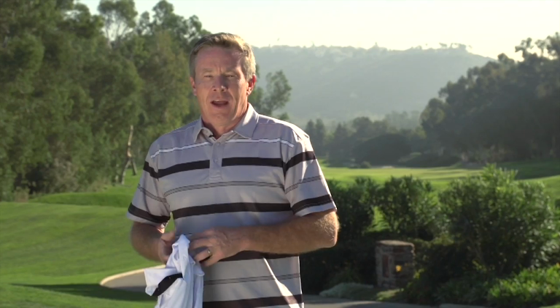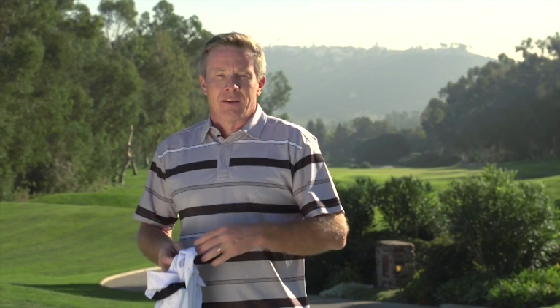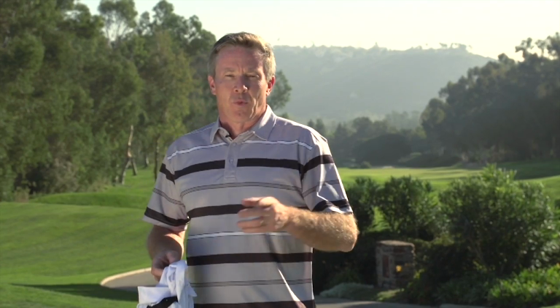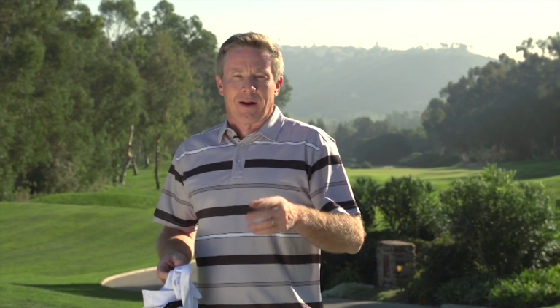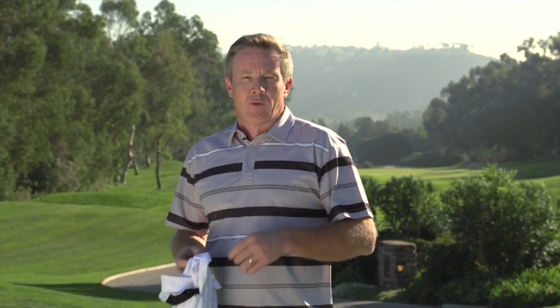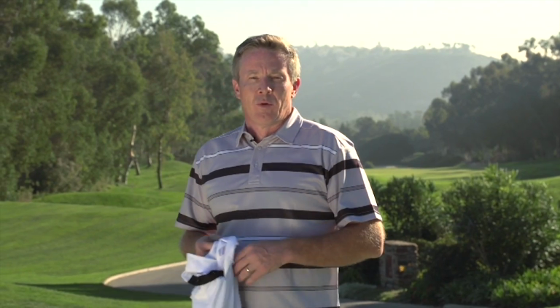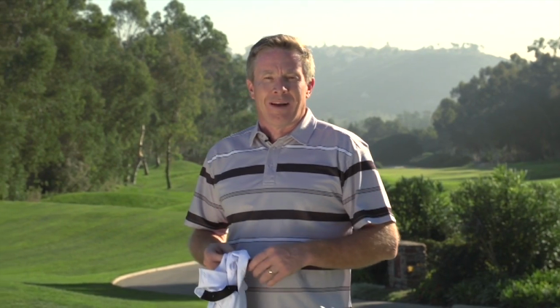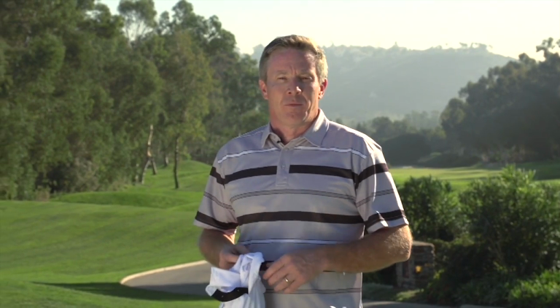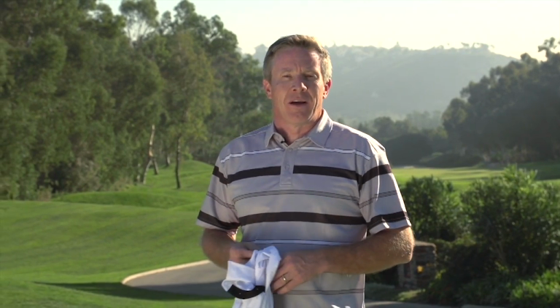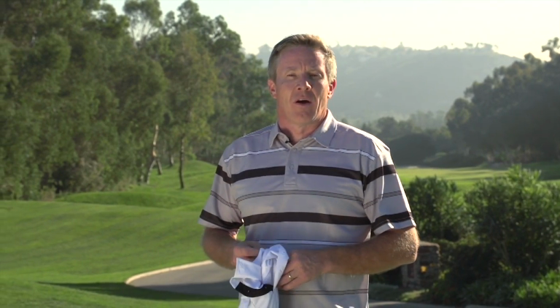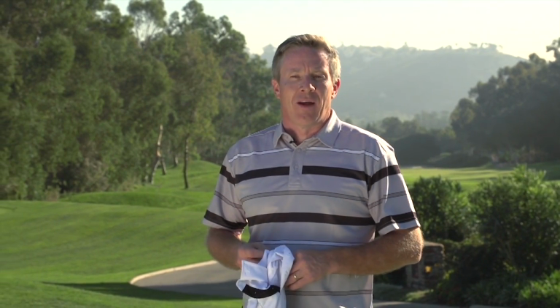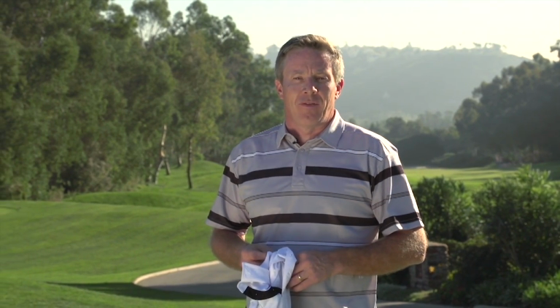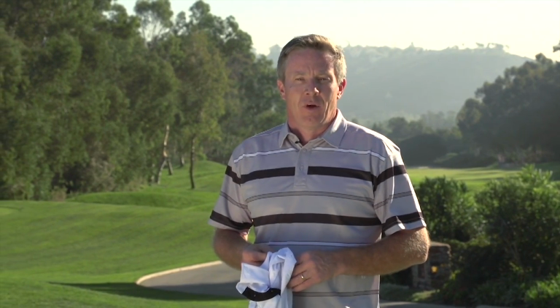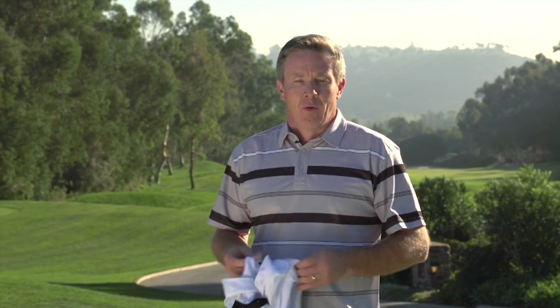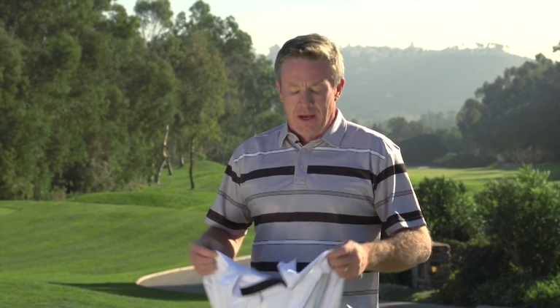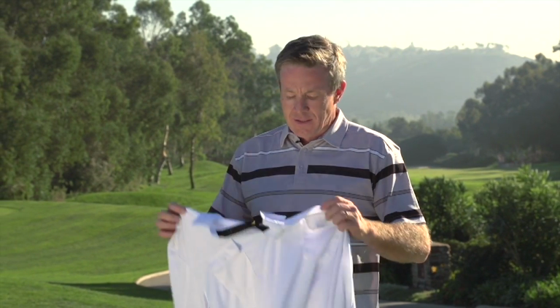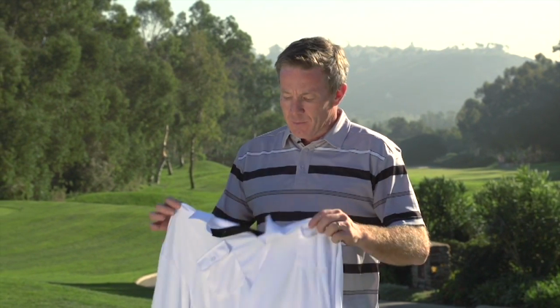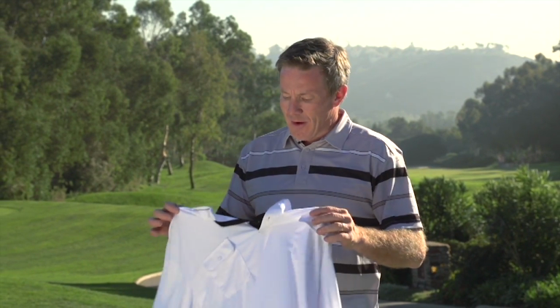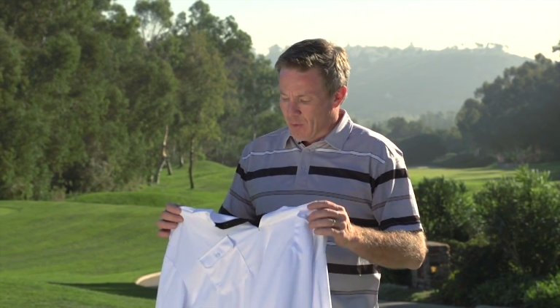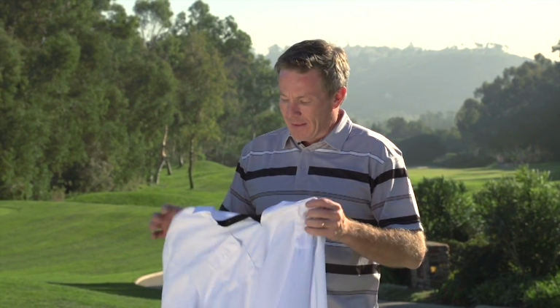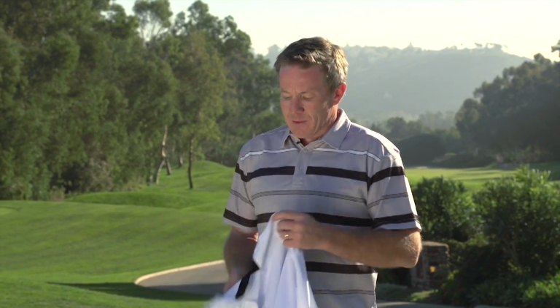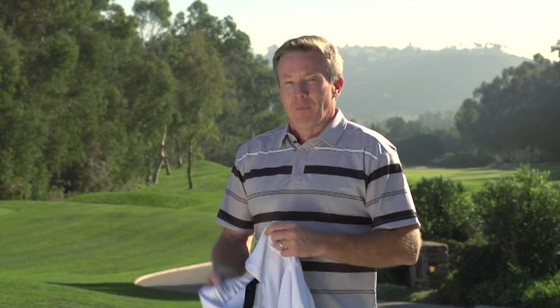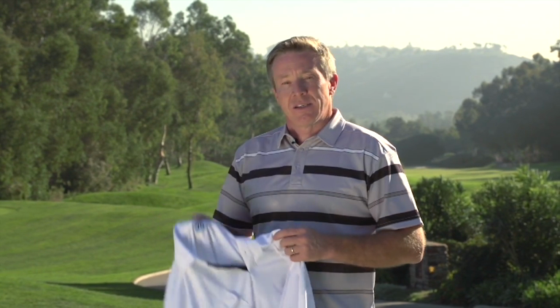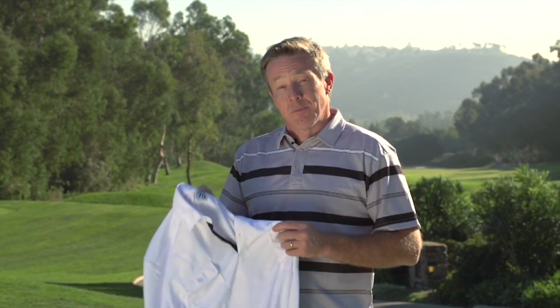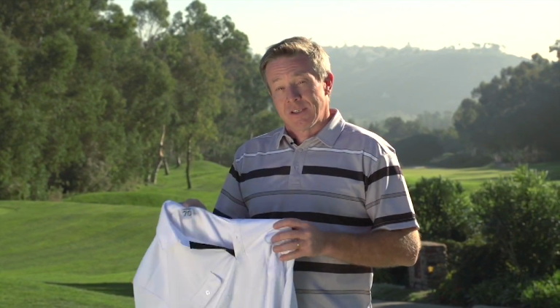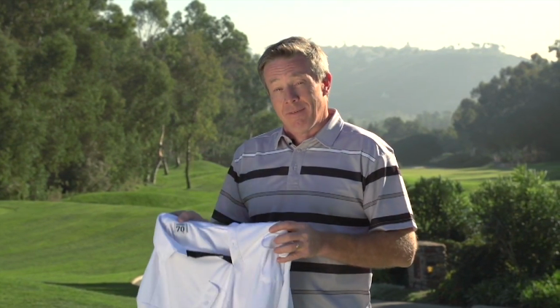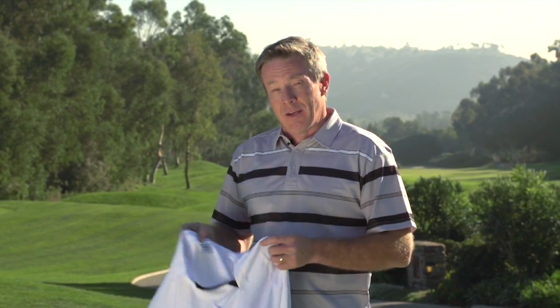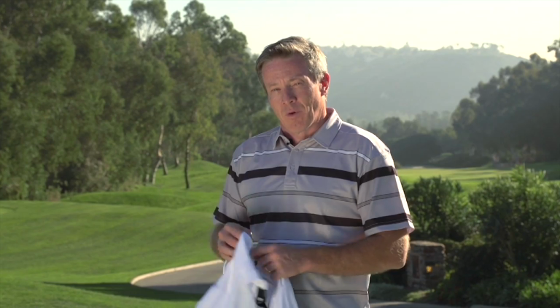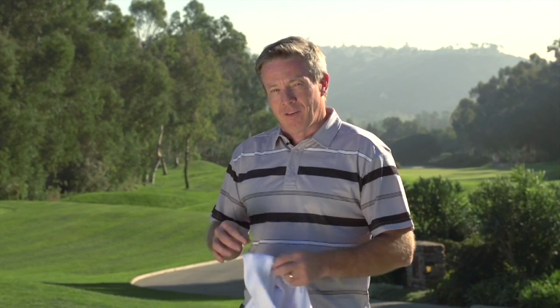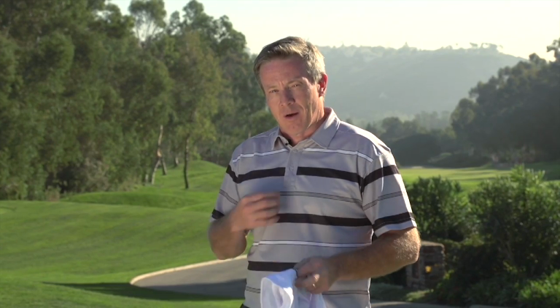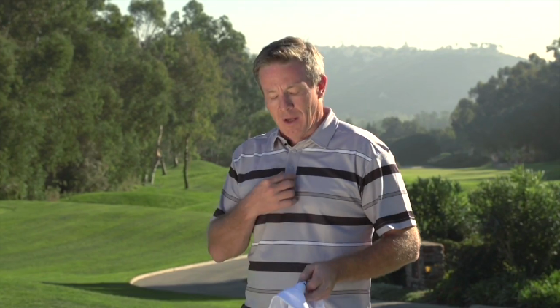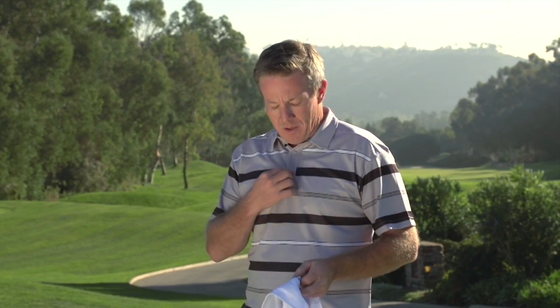Hey, this is a product review brought to you by Golf Life. We got sent some great products by Sub 70 and we're going to talk about them here.